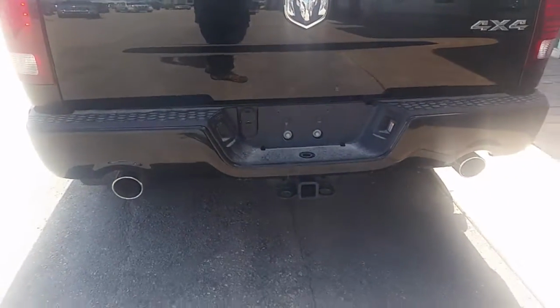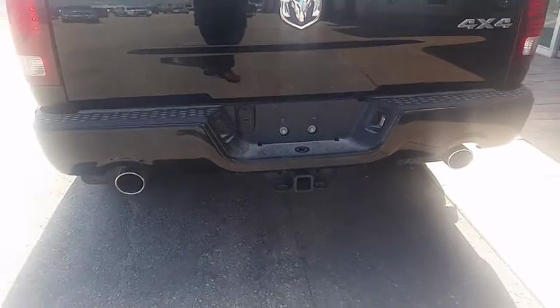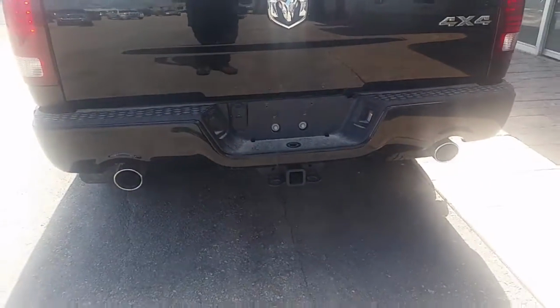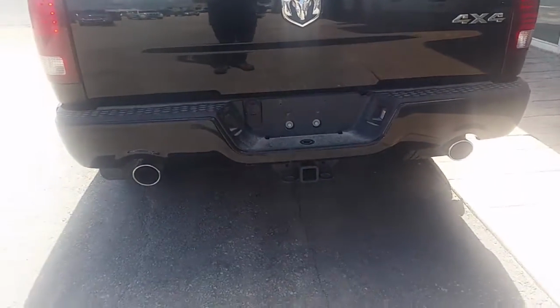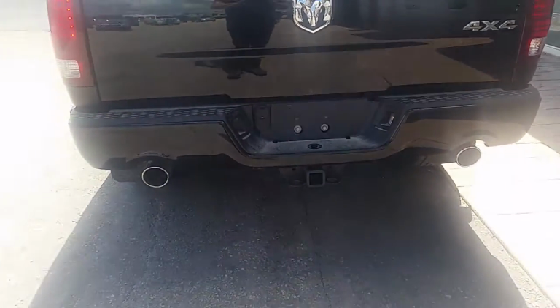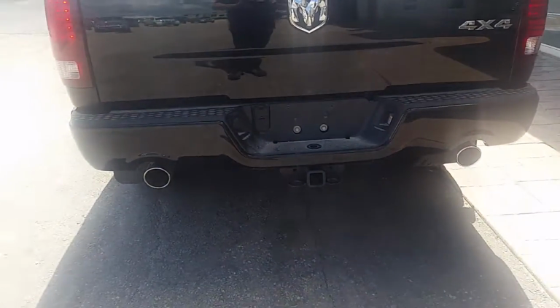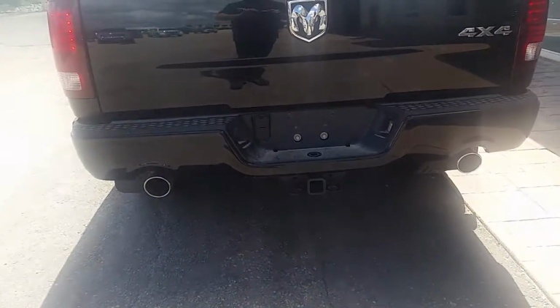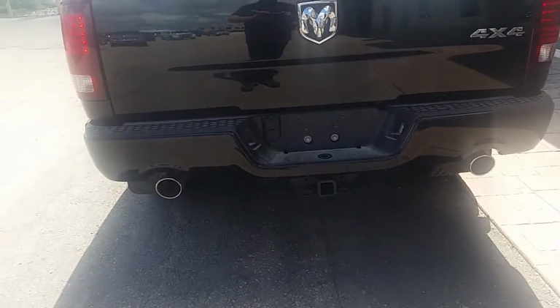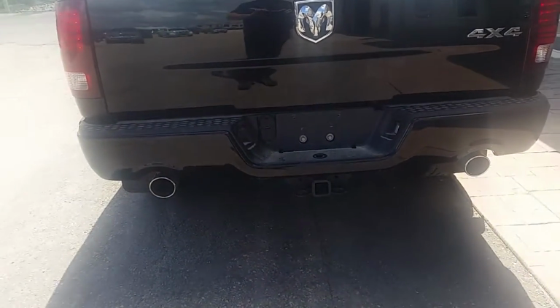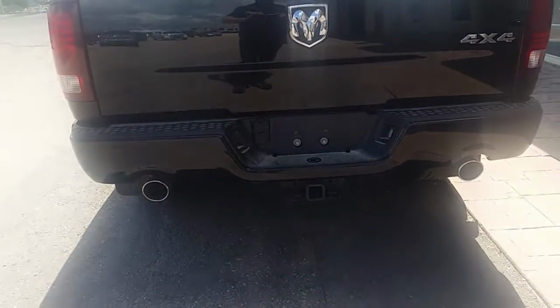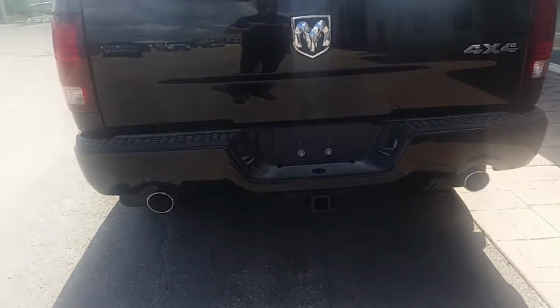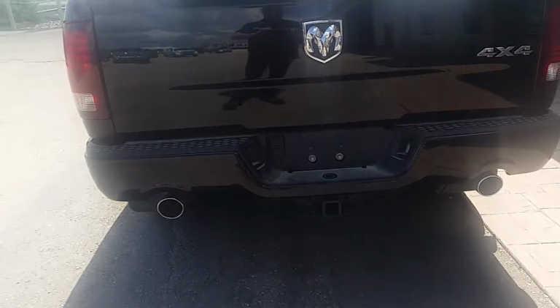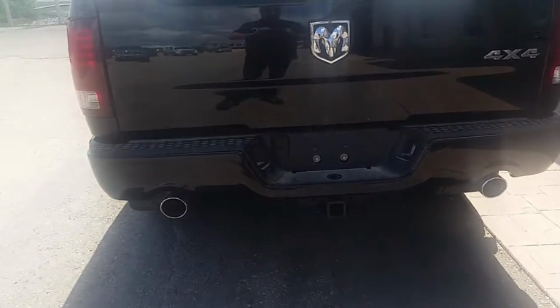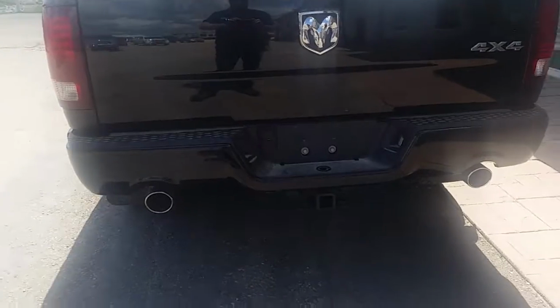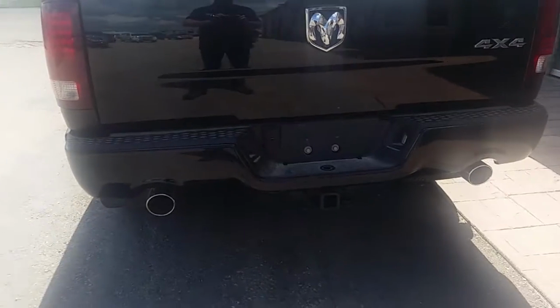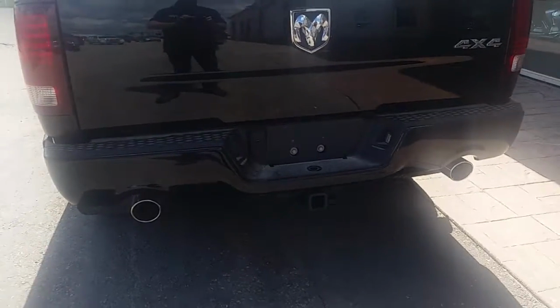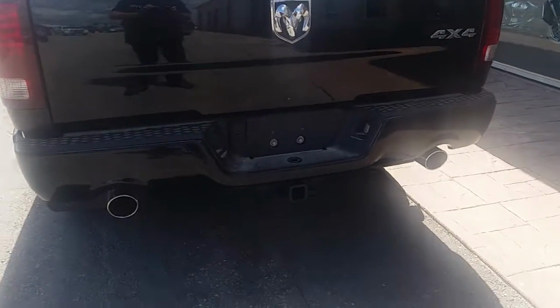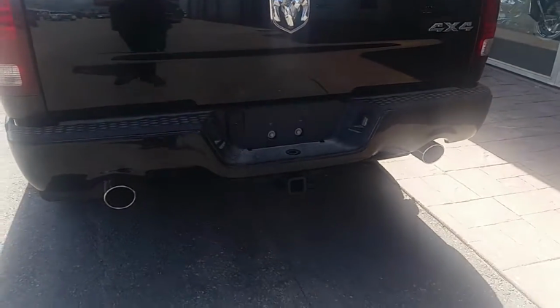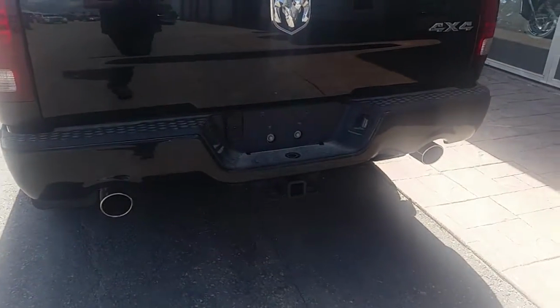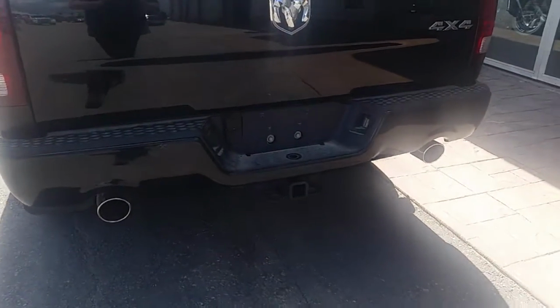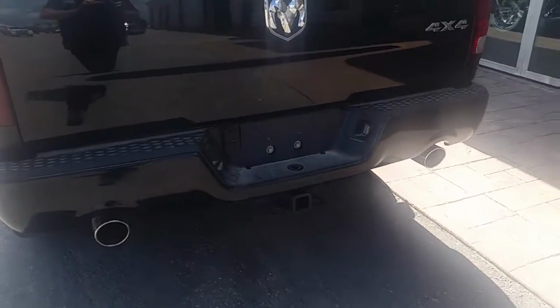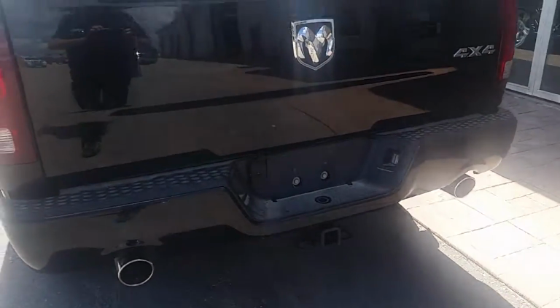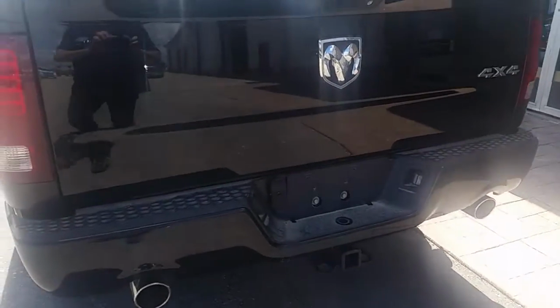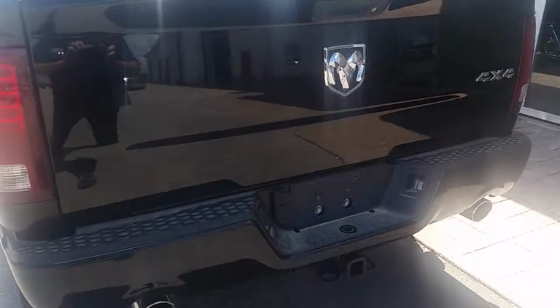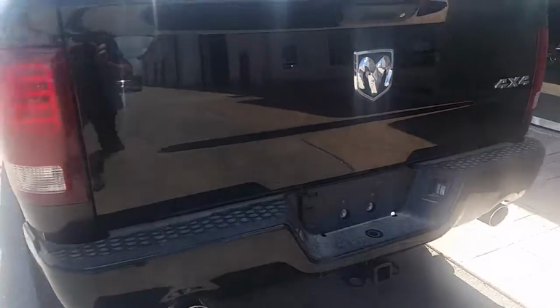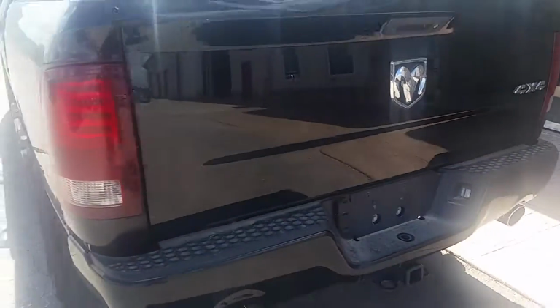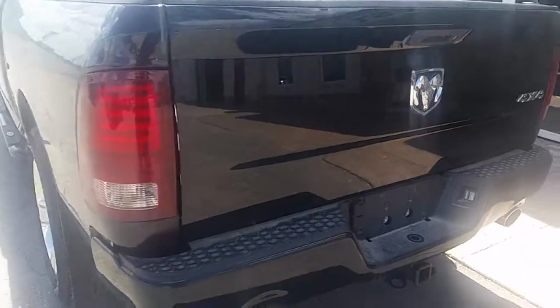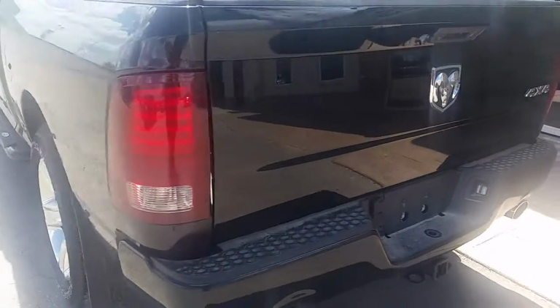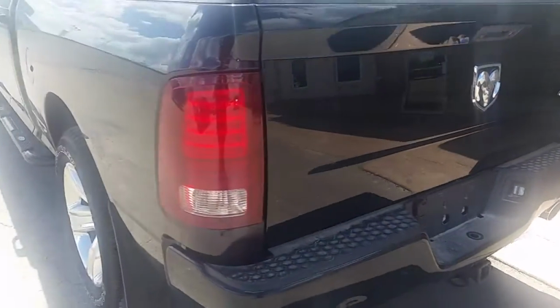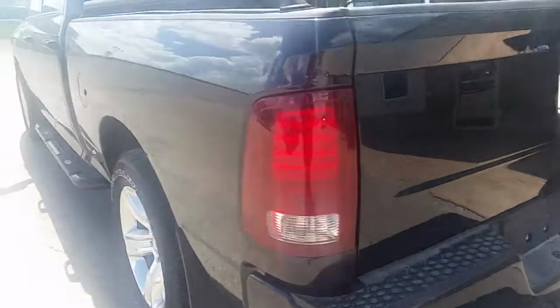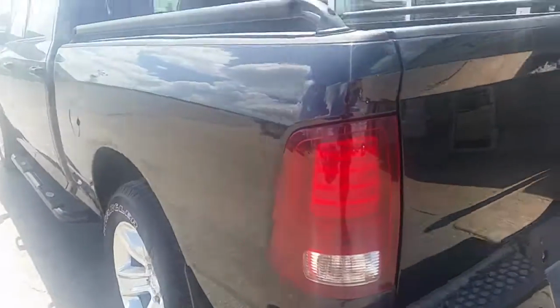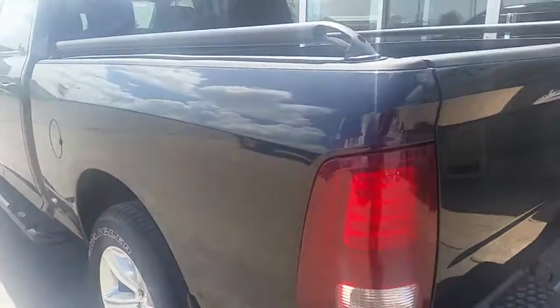And dual outlet exhaust. You will notice you do have a trailer package with the receiver and 4 and 7 prong plug-ins as well.